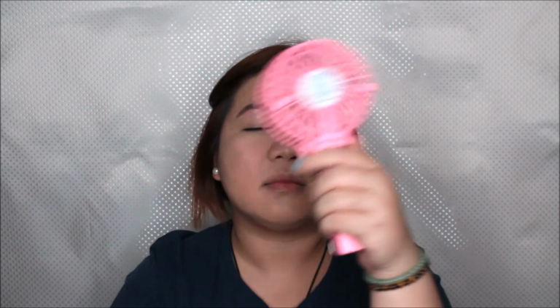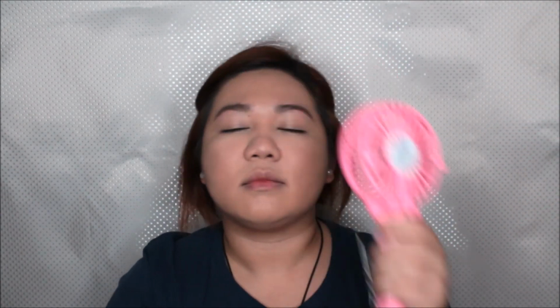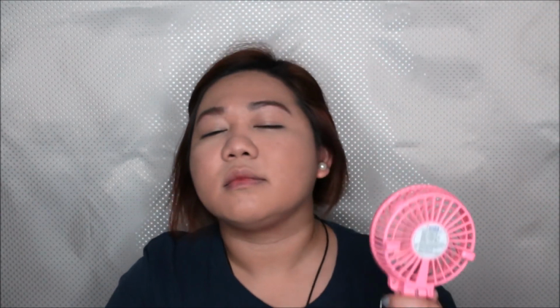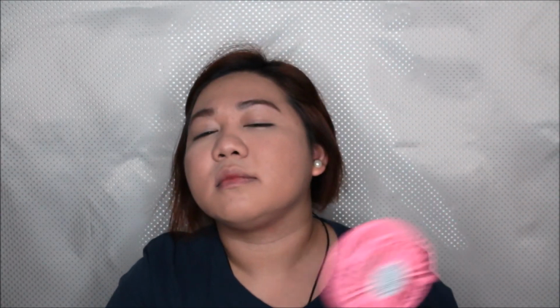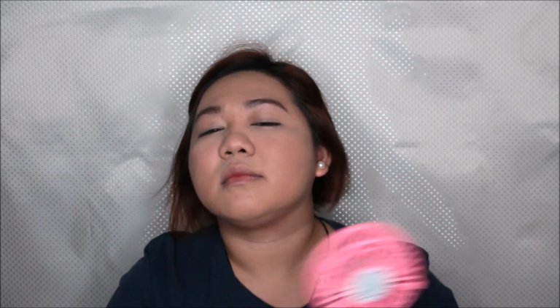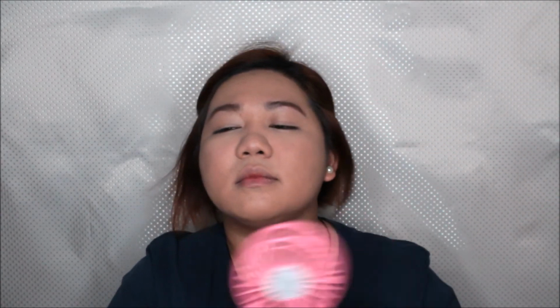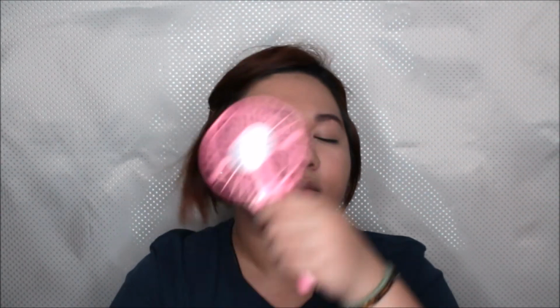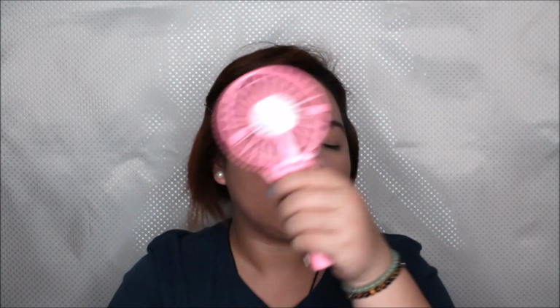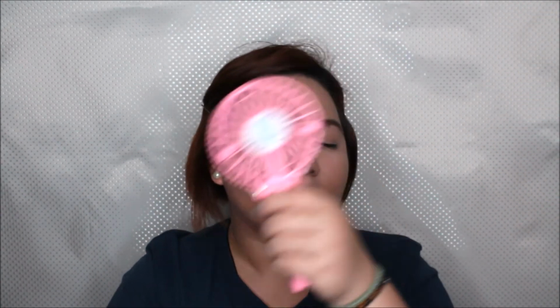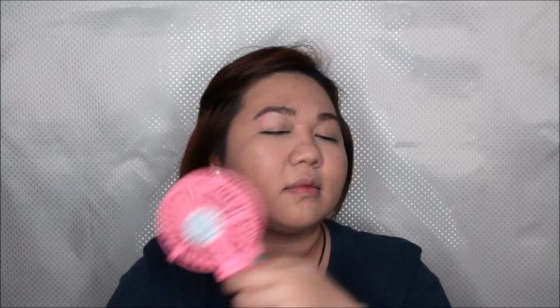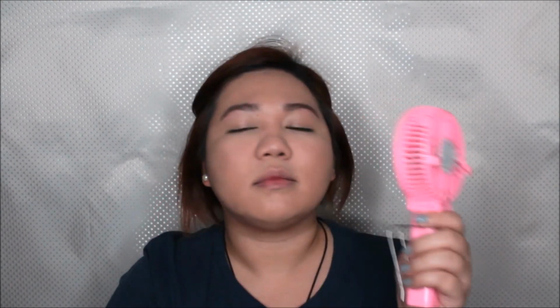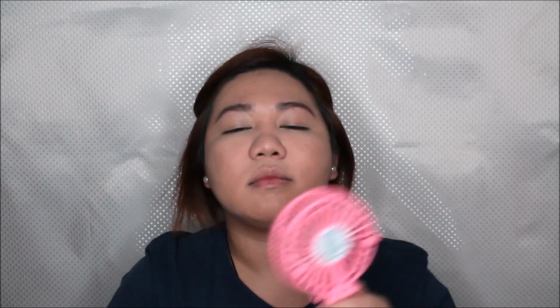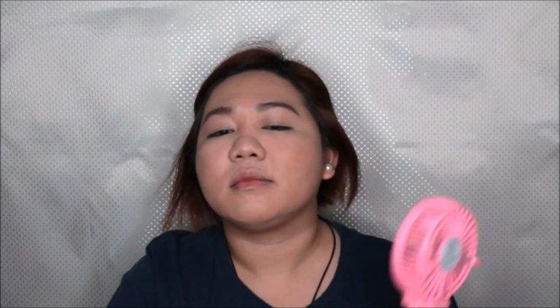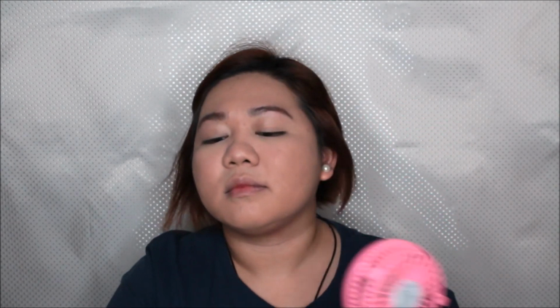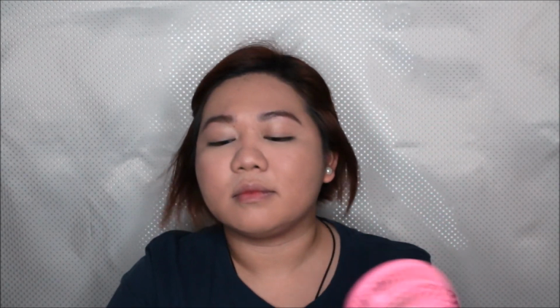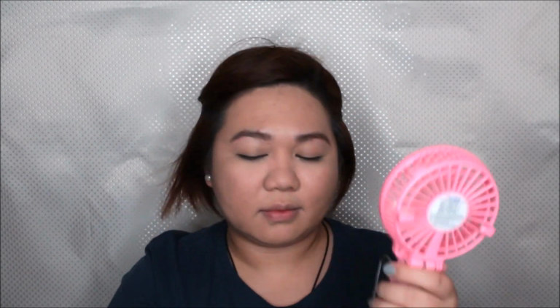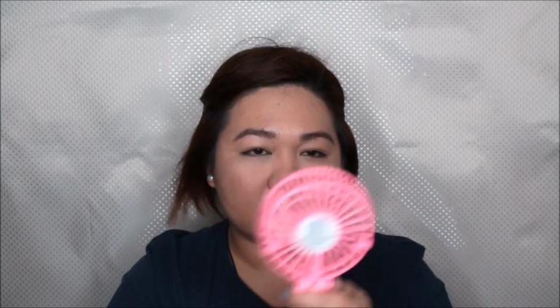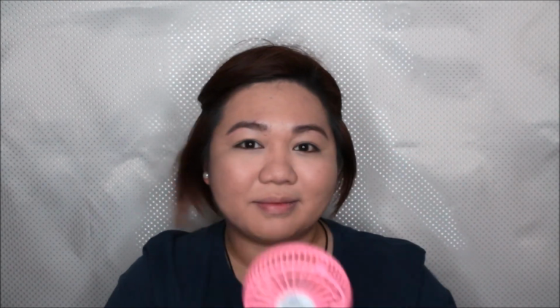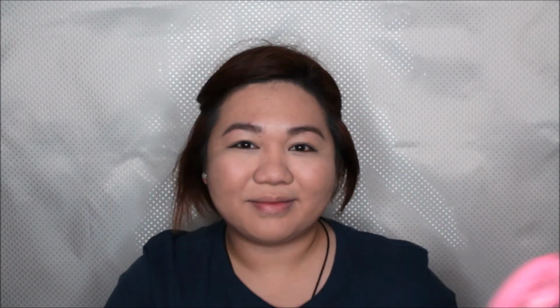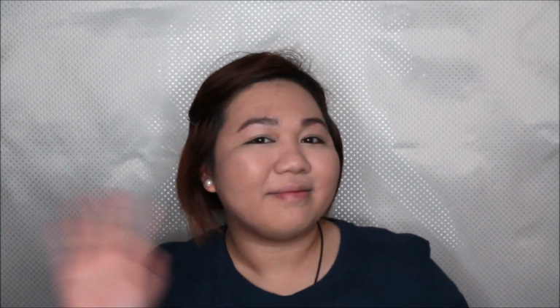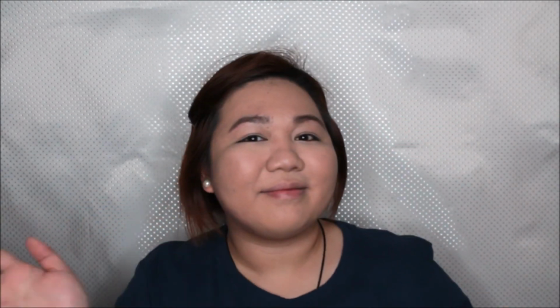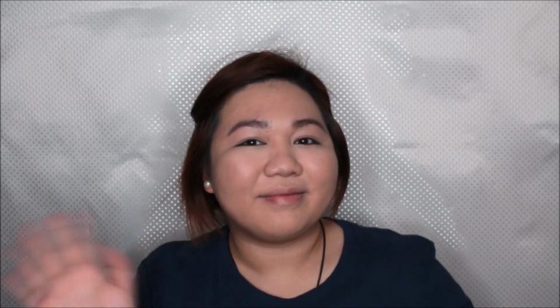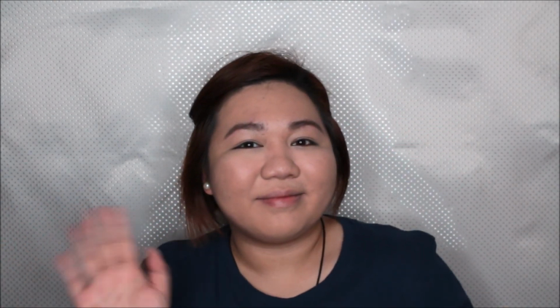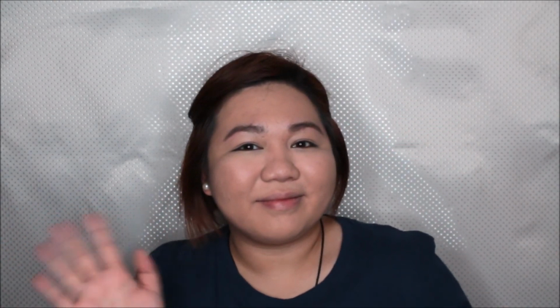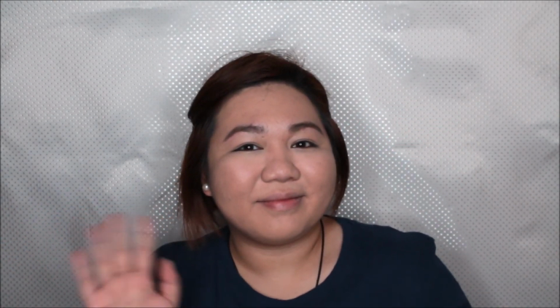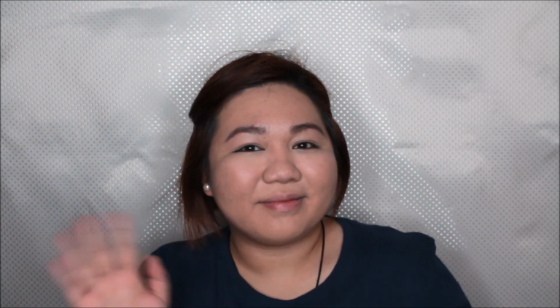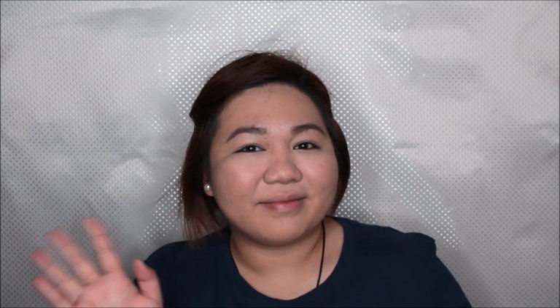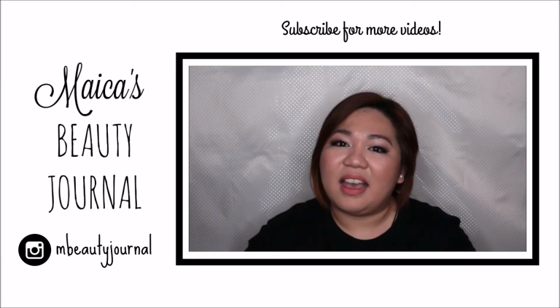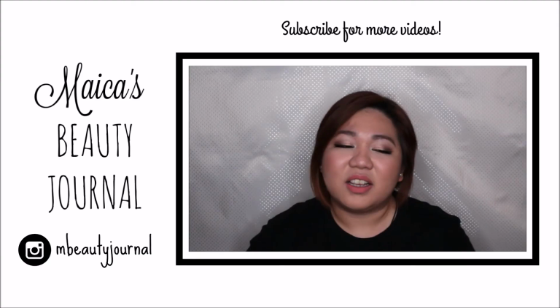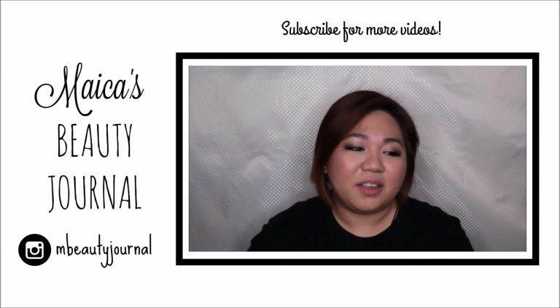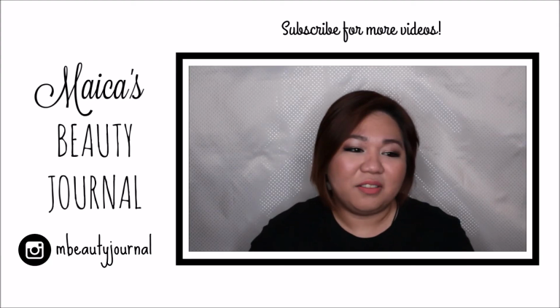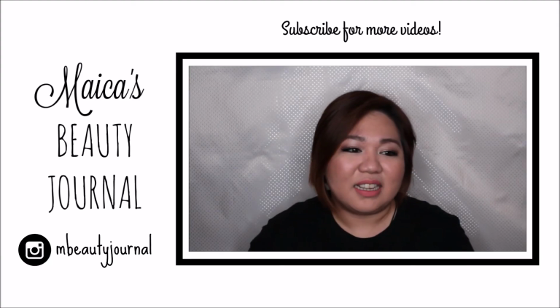So that is it. I hope you guys like it. Please do not forget to comment and subscribe — I will see you next time.